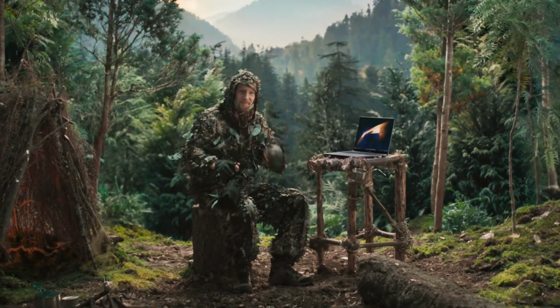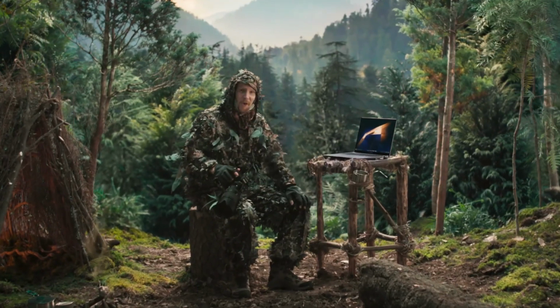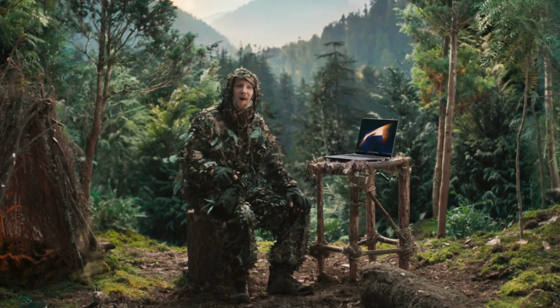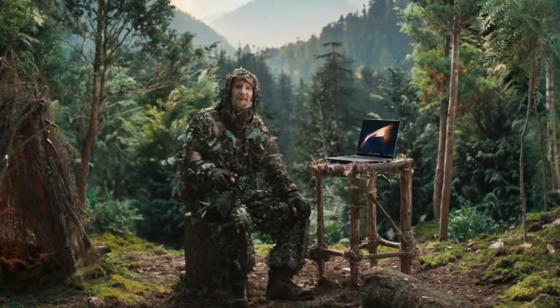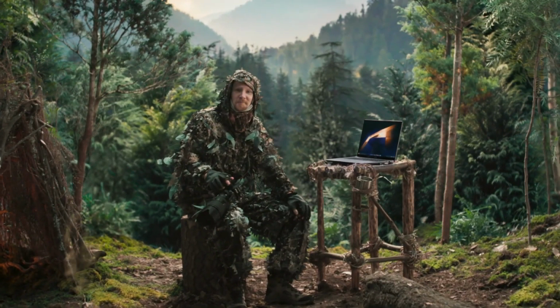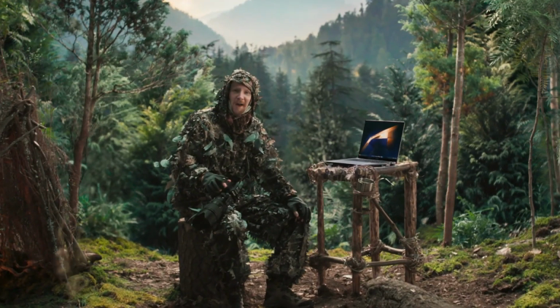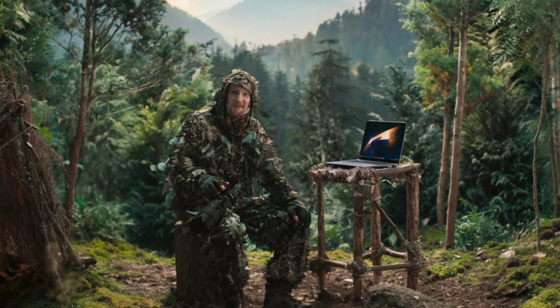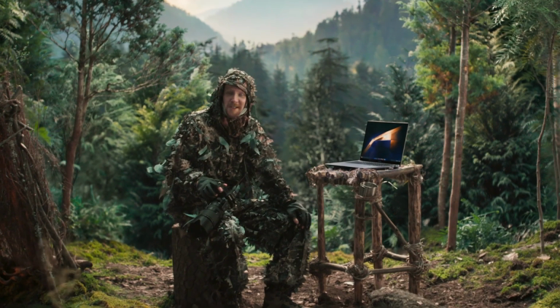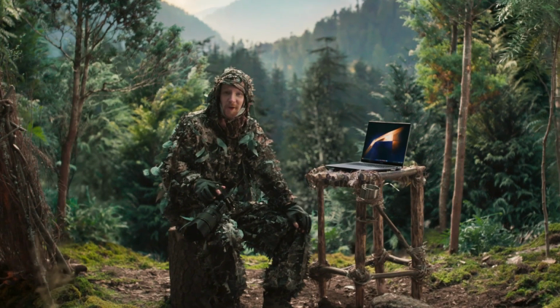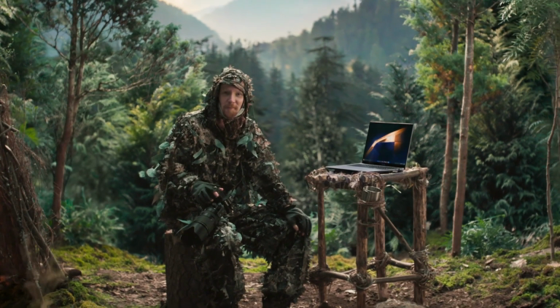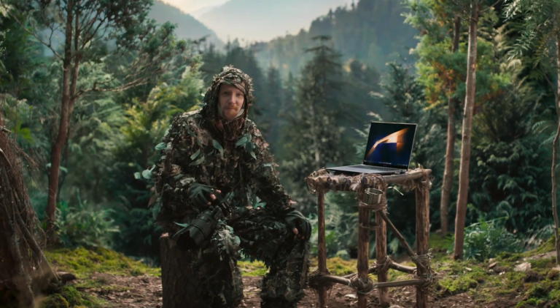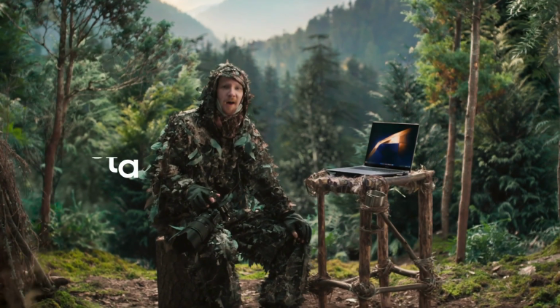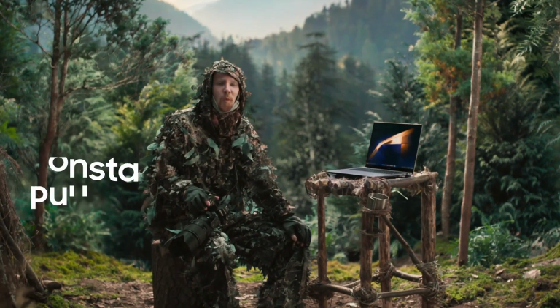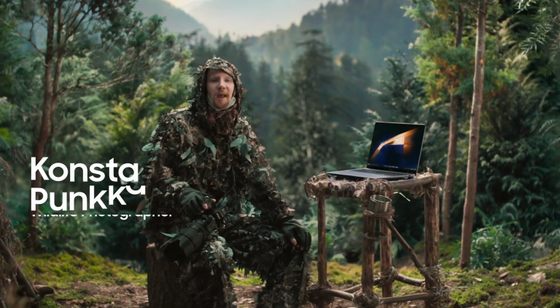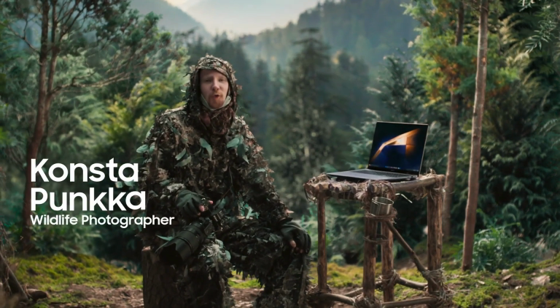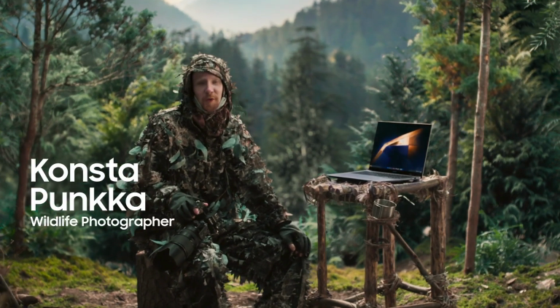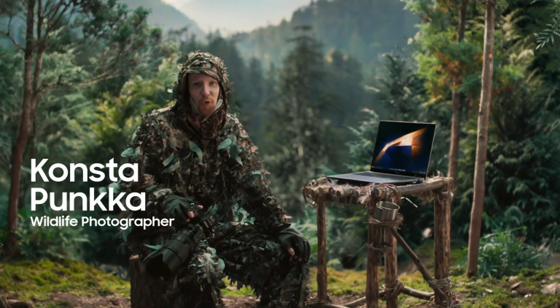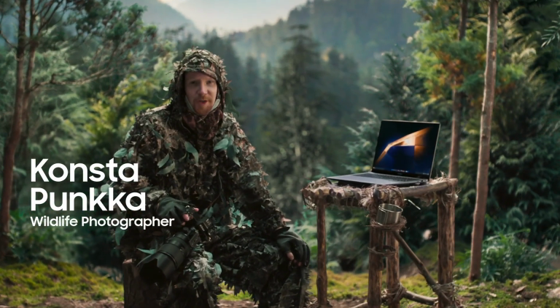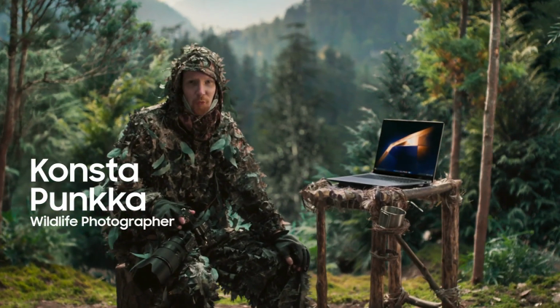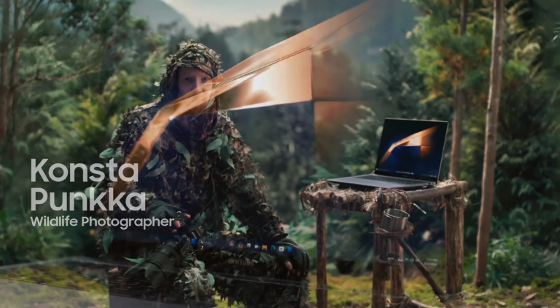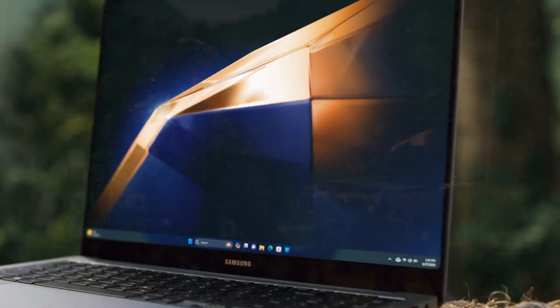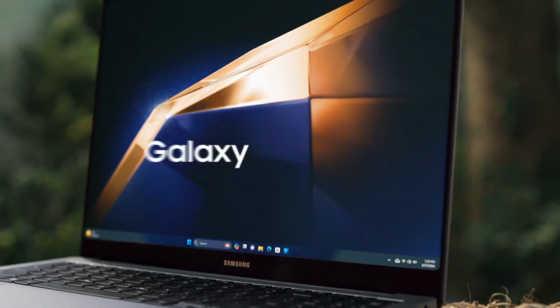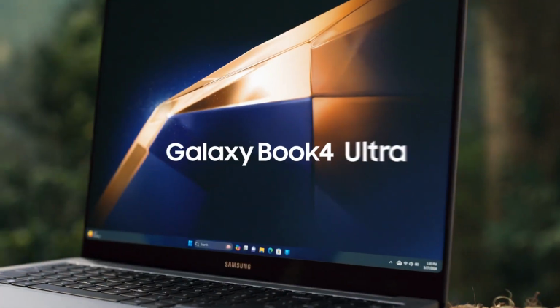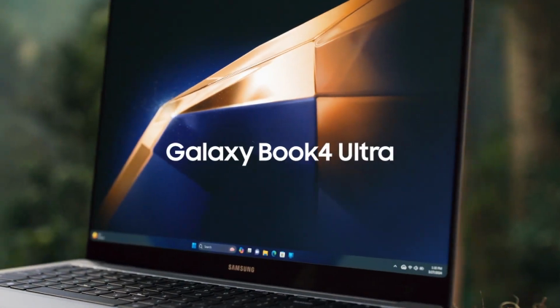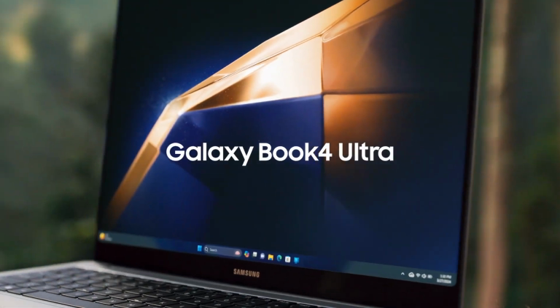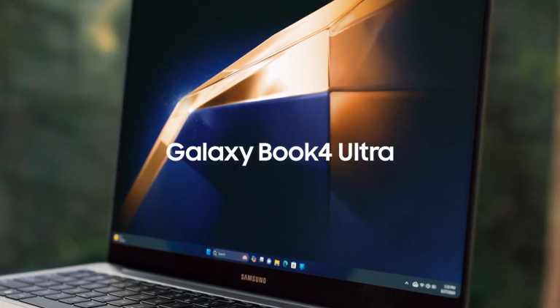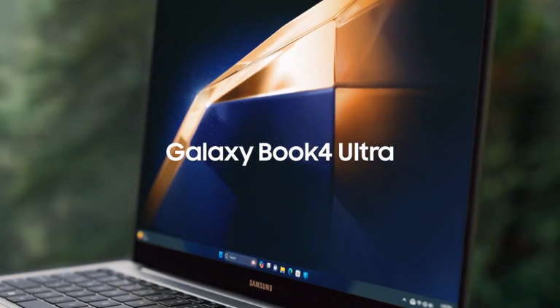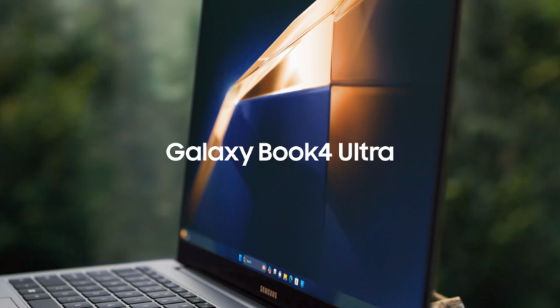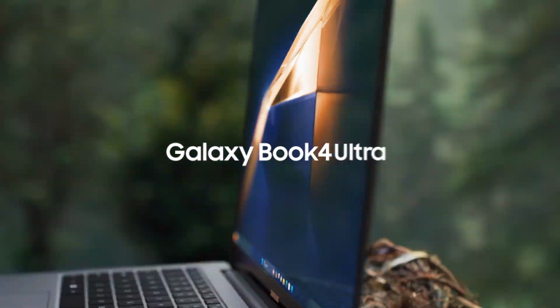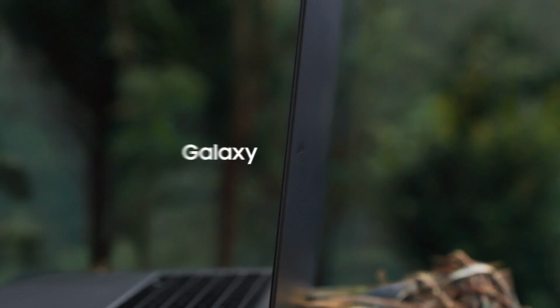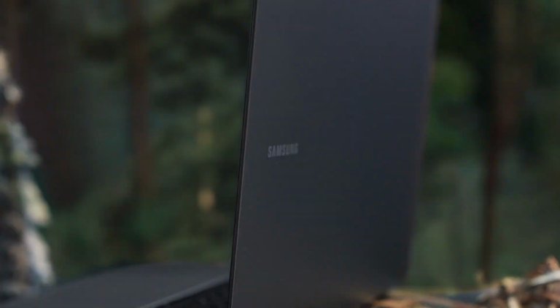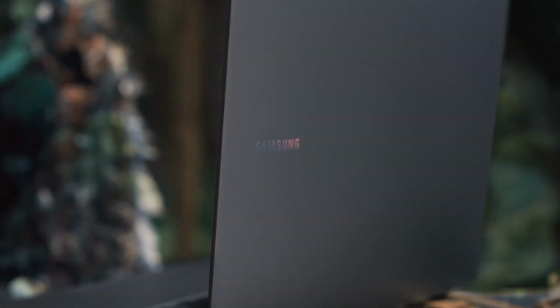Oh hi! I didn't see you there. I'm wildlife photographer Konsta Punkka. This is my review of the Galaxy Book 4.